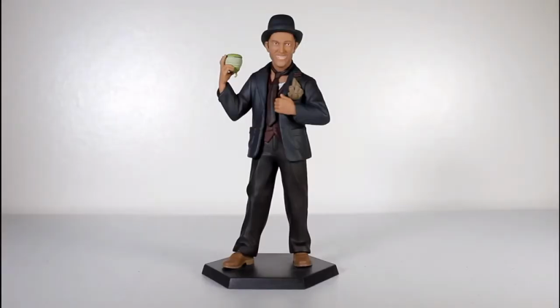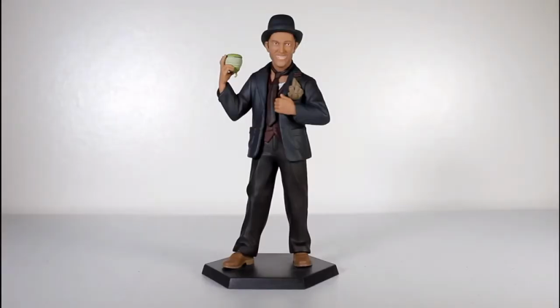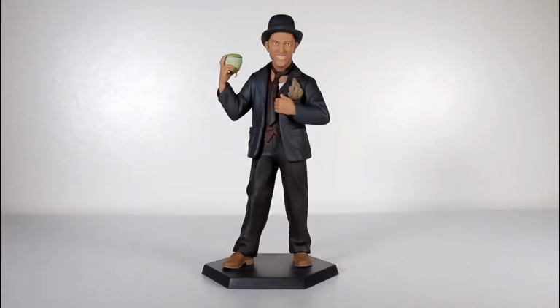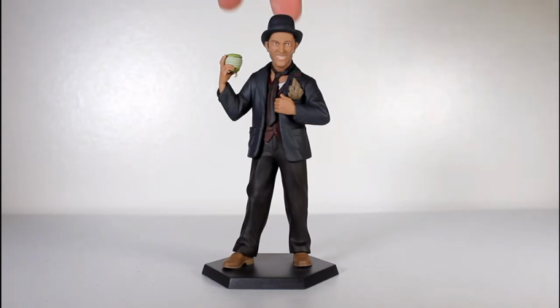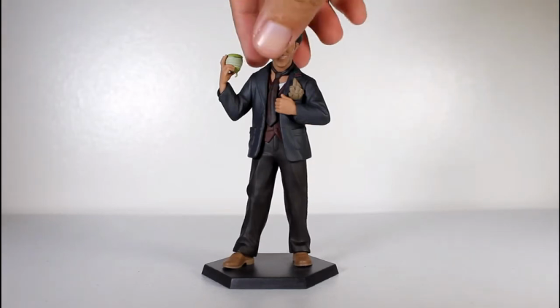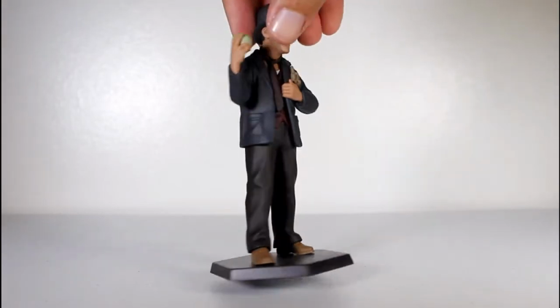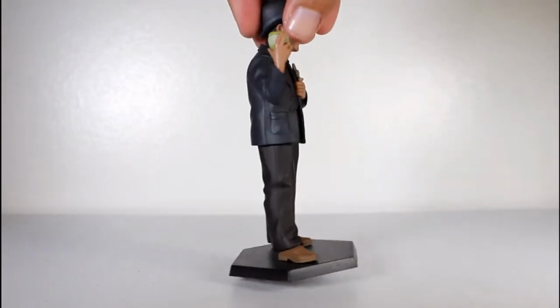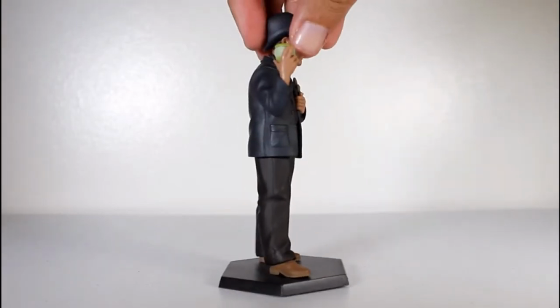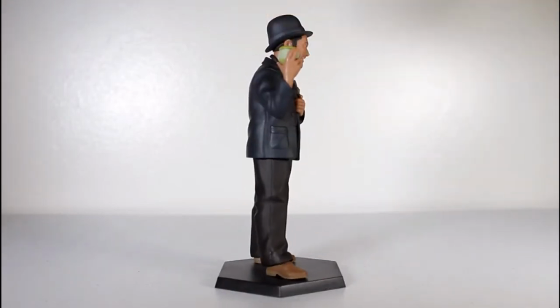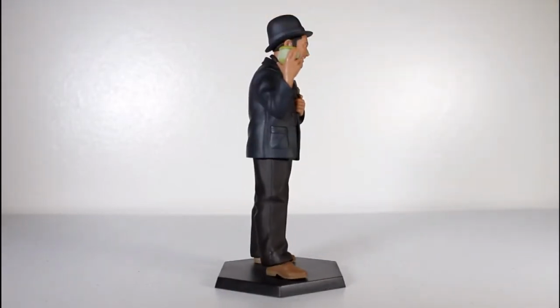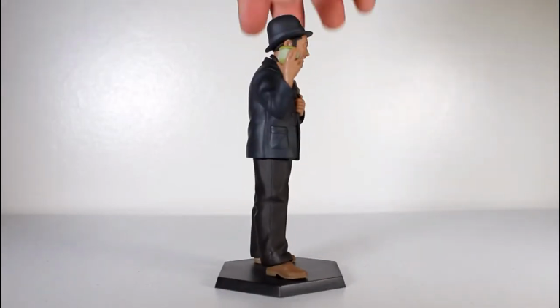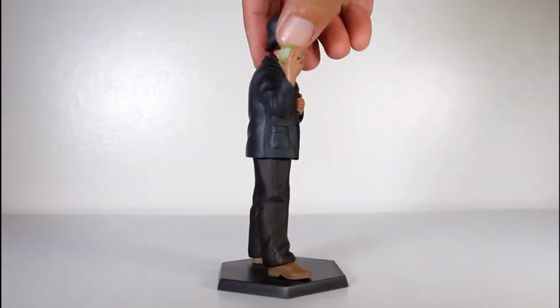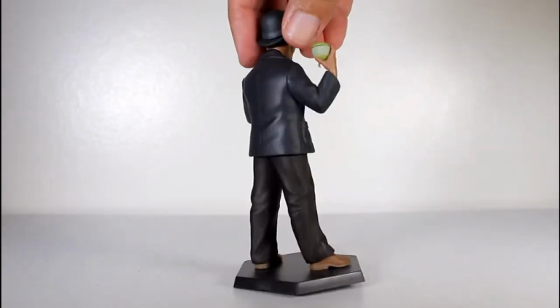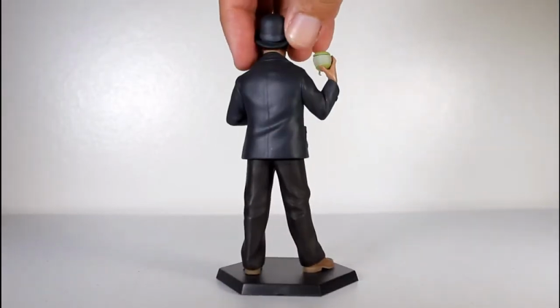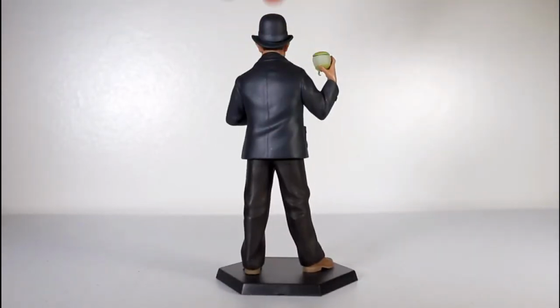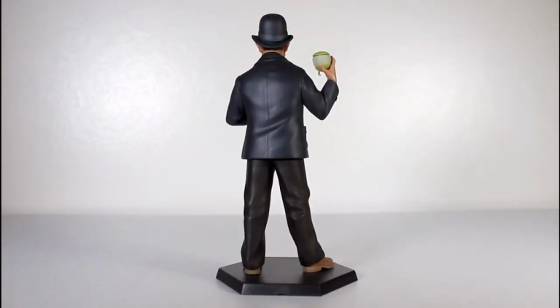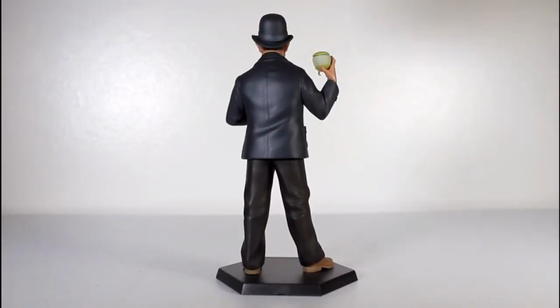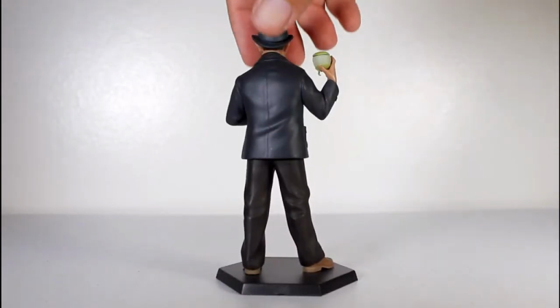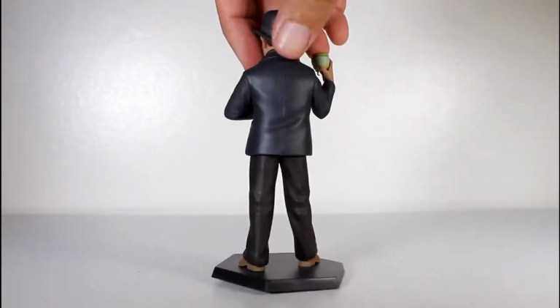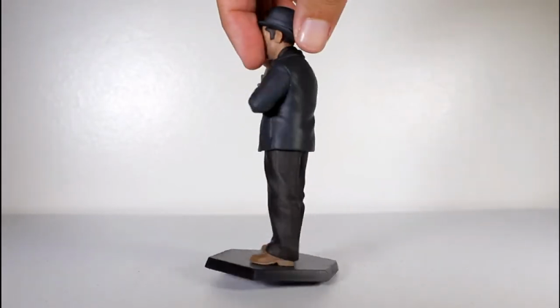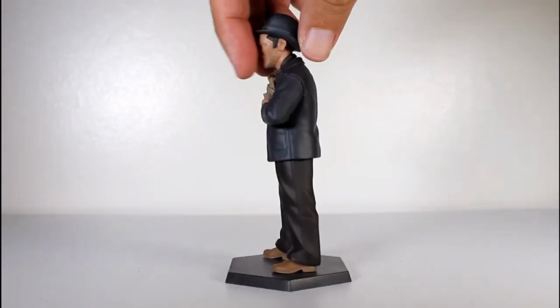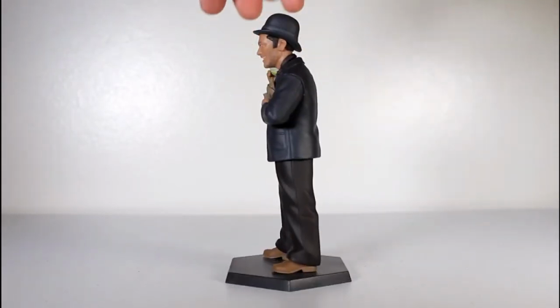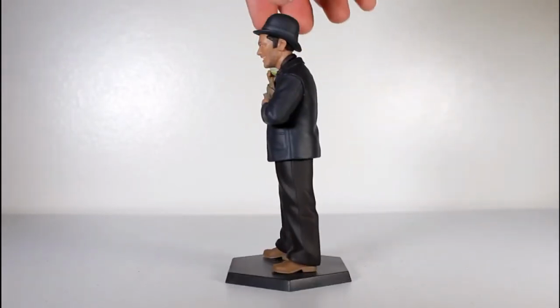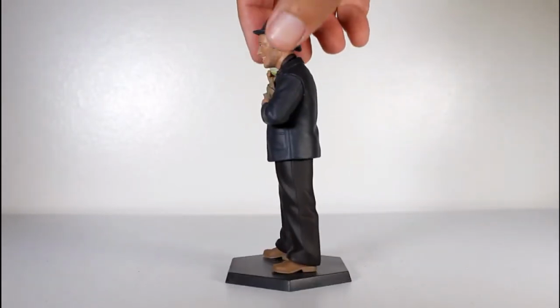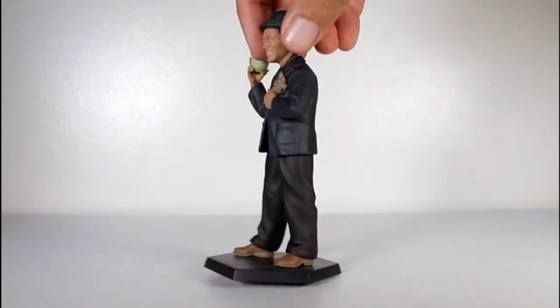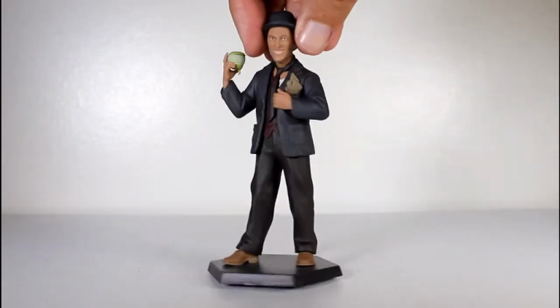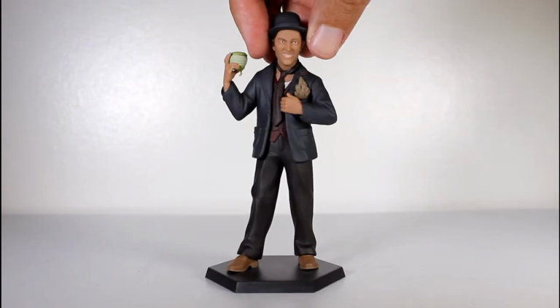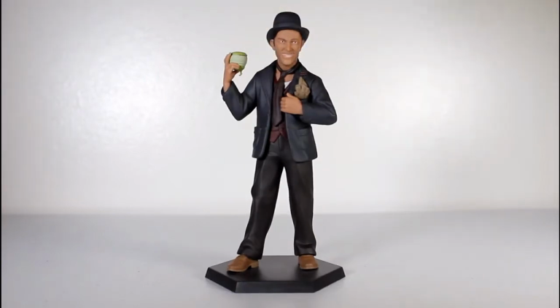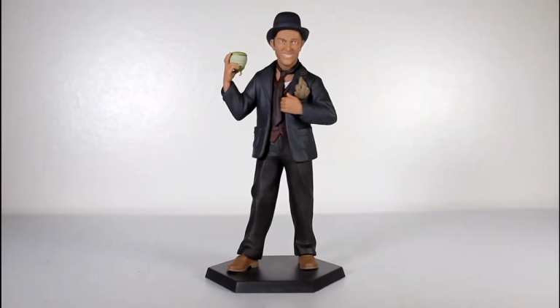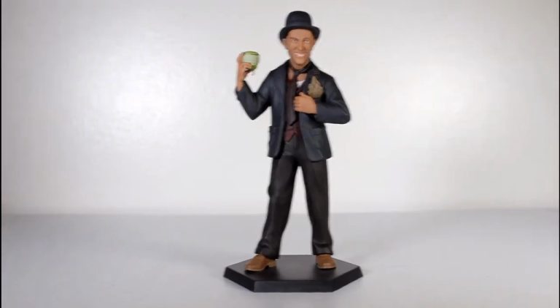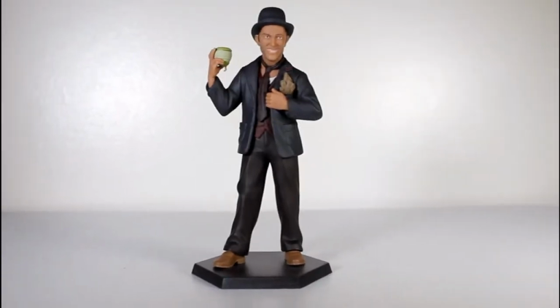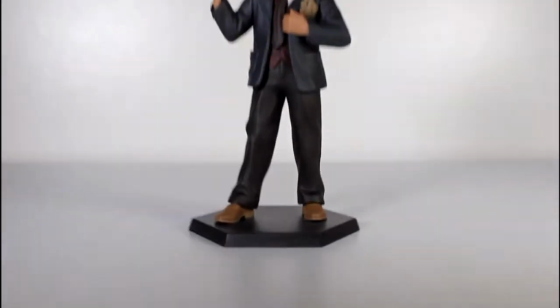A lot of this figure works, and then one big part of it doesn't. We'll get to that in just a moment. First we'll focus on the good.